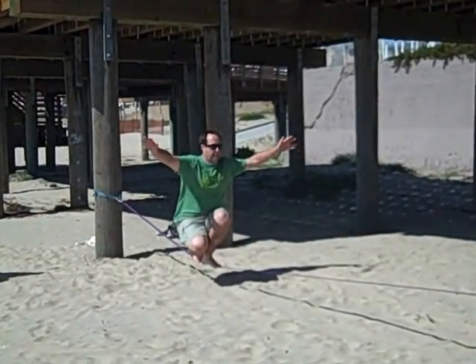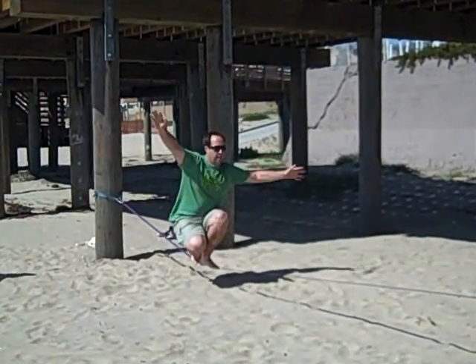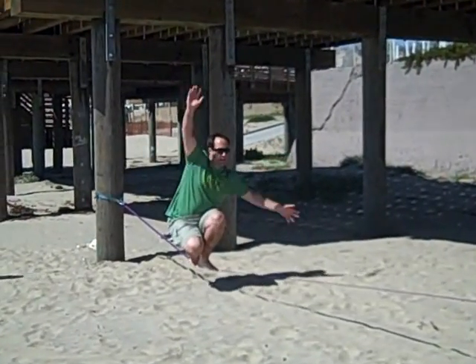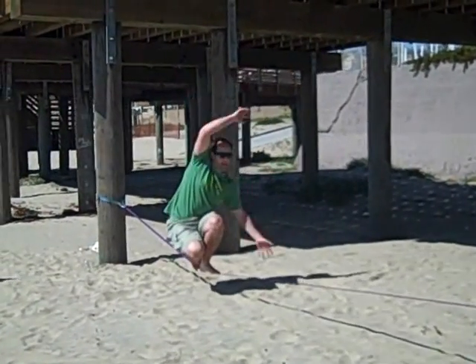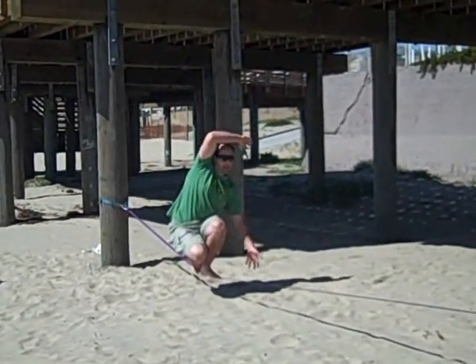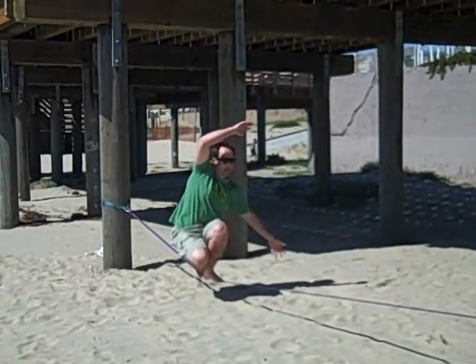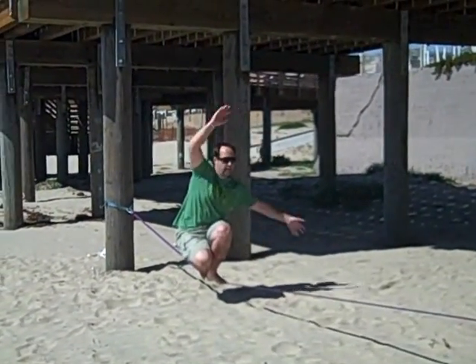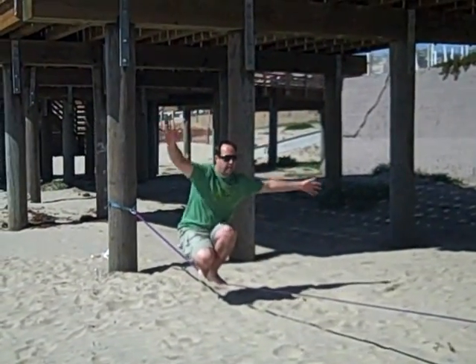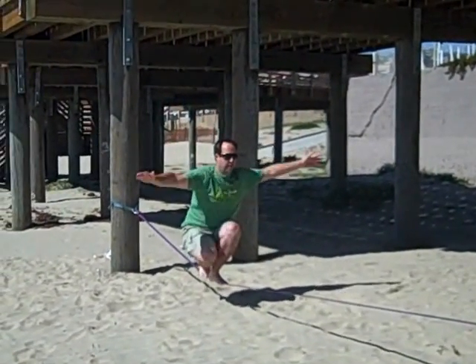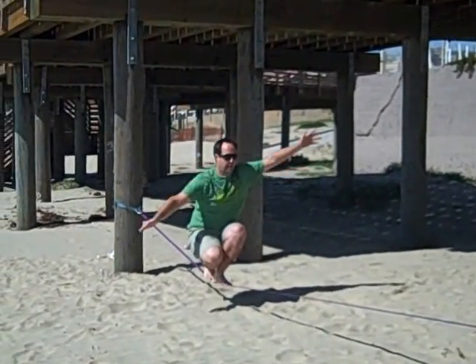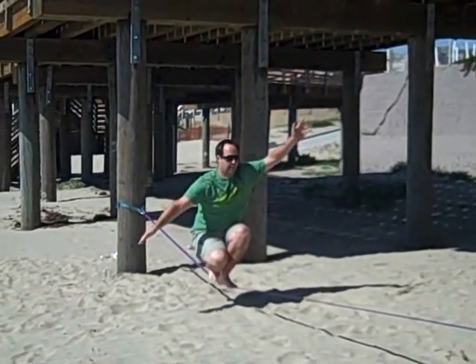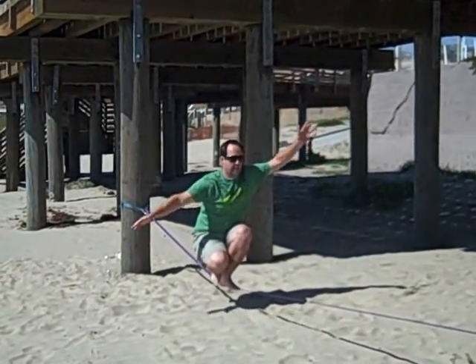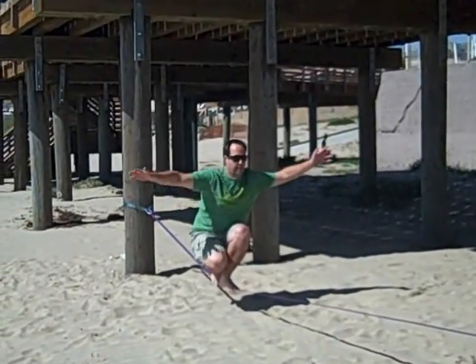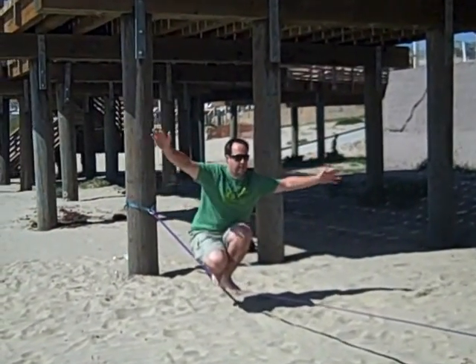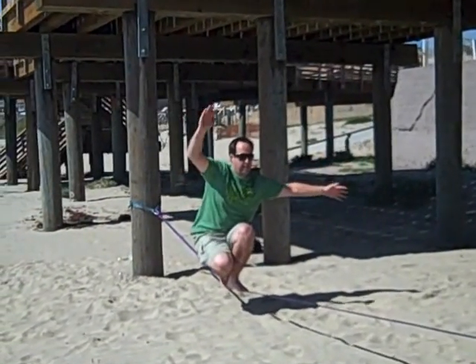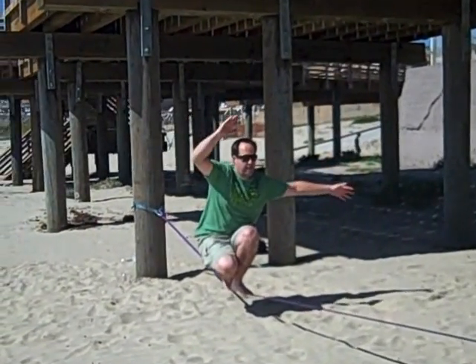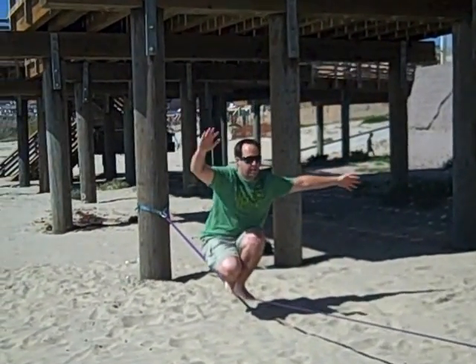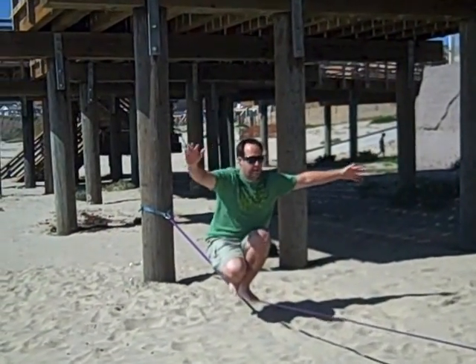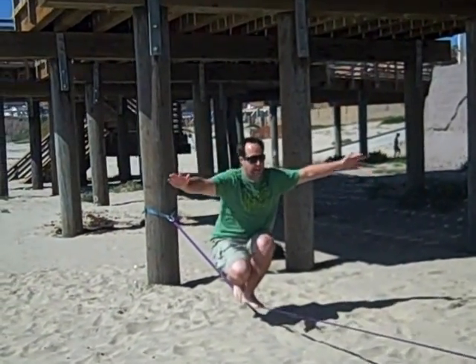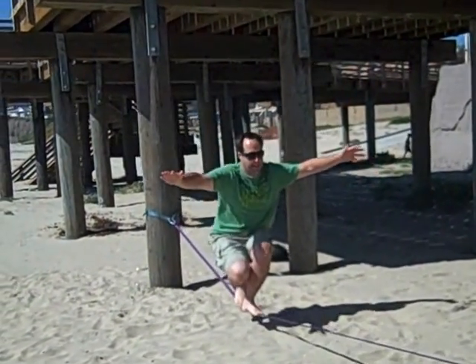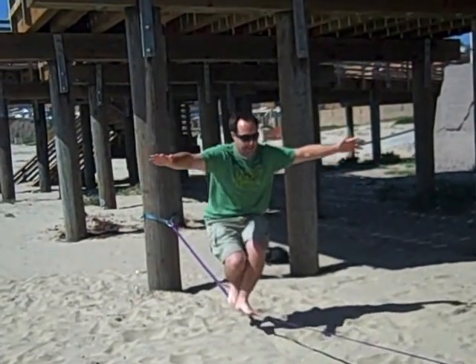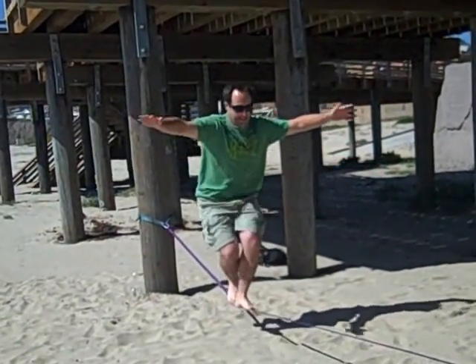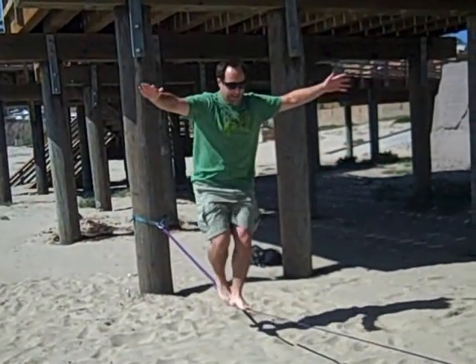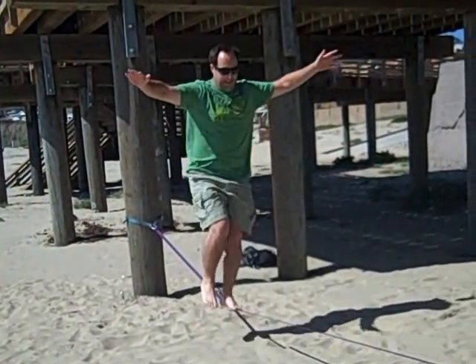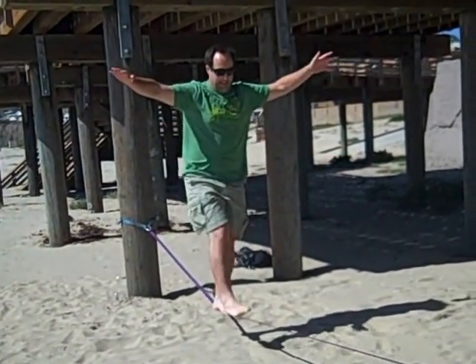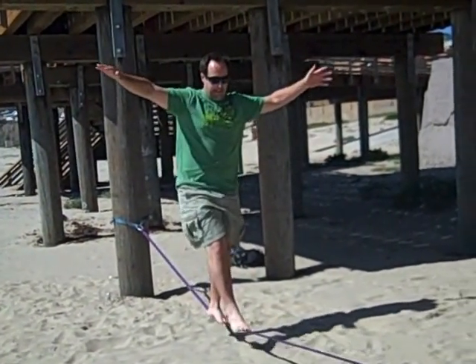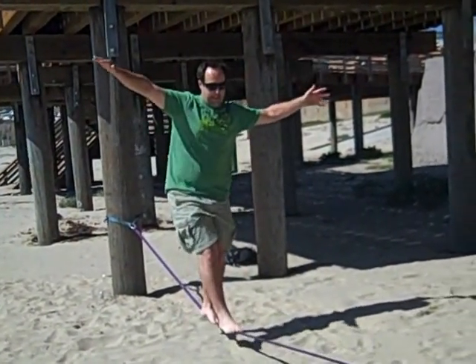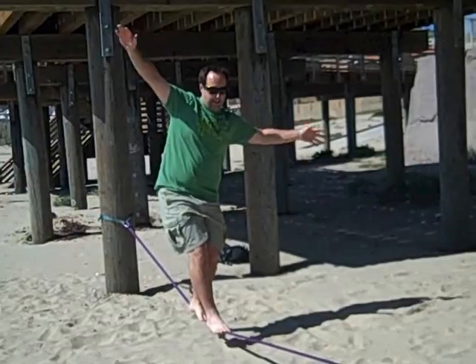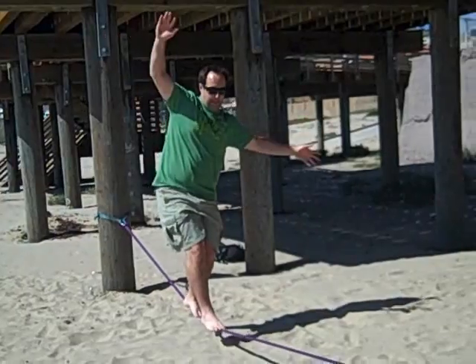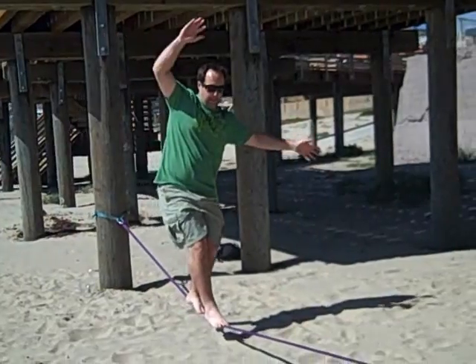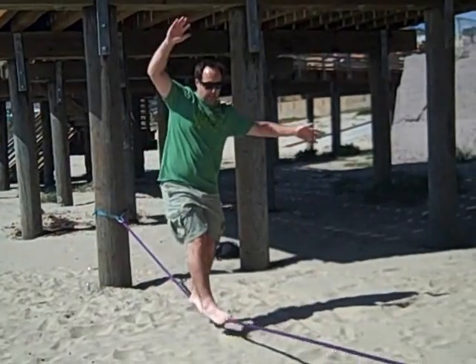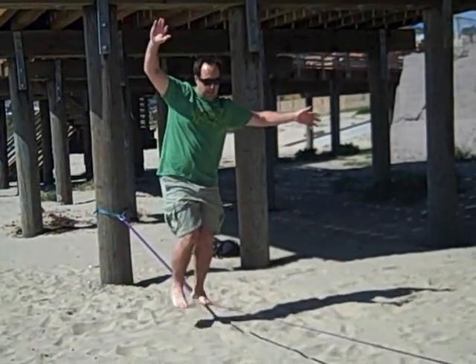Julia Waldorf. JuliaWaldorf.com. What do we have here? Tightrope man on the beach?